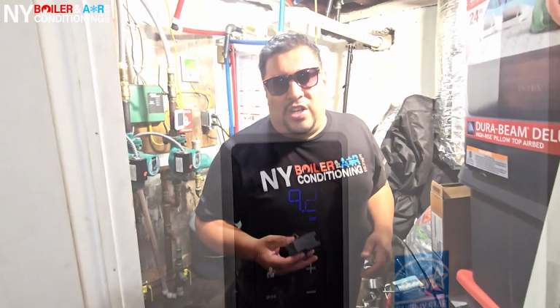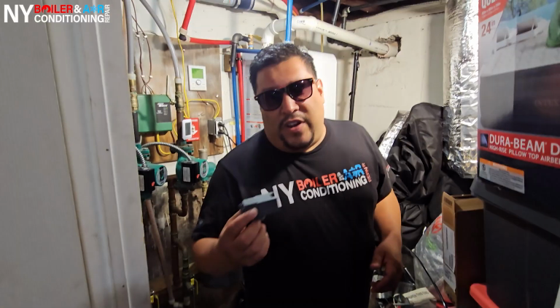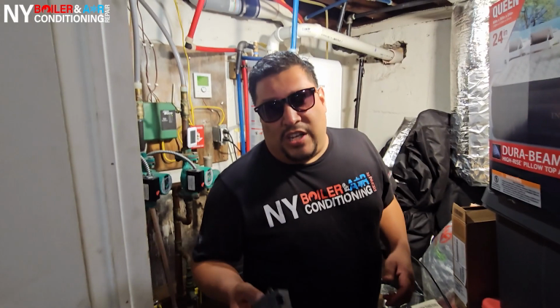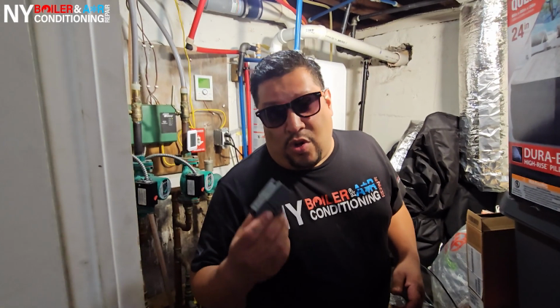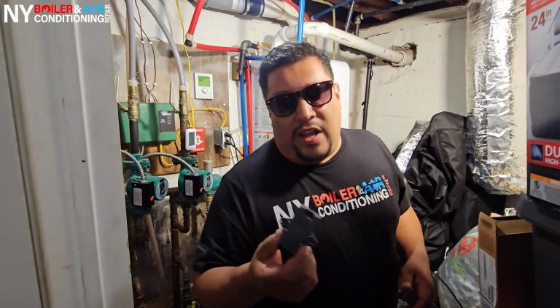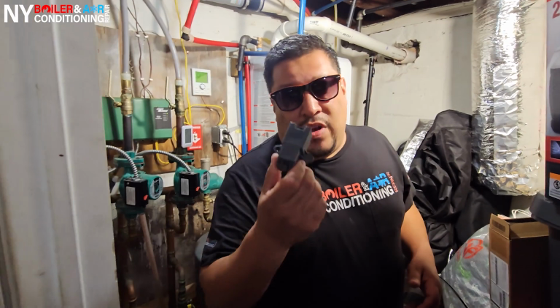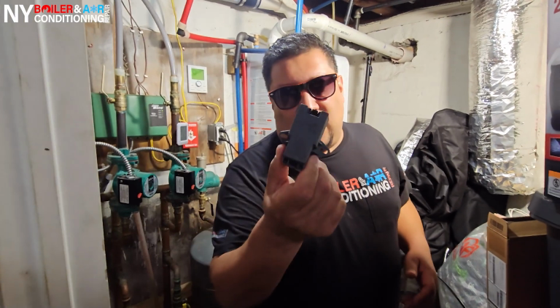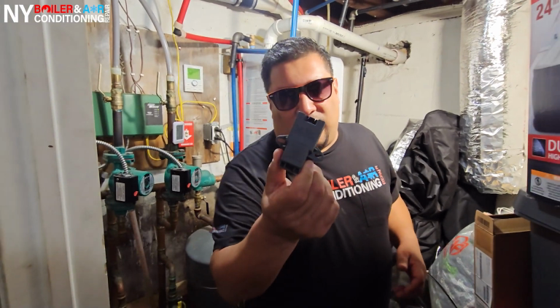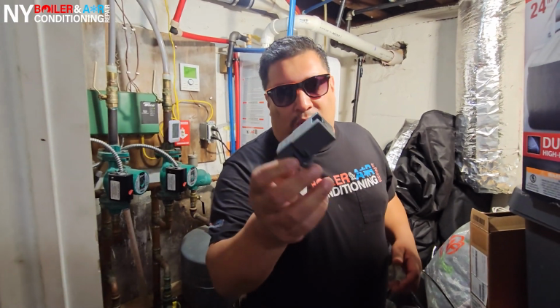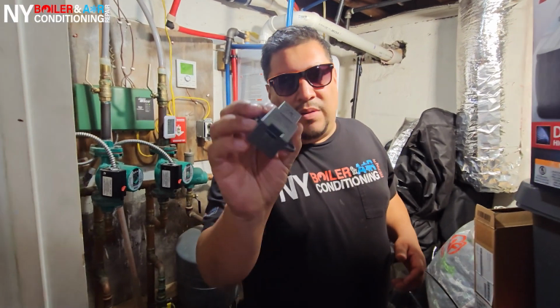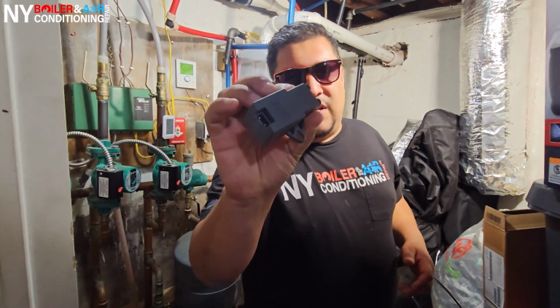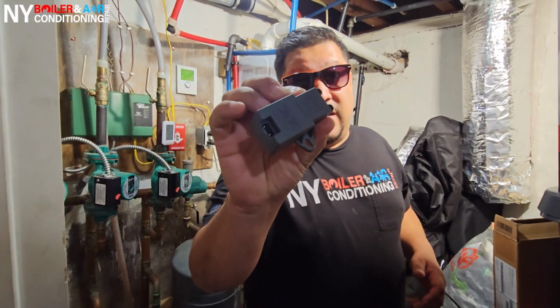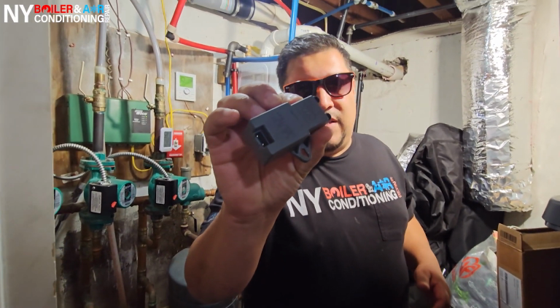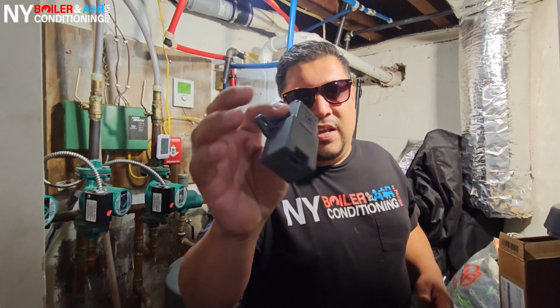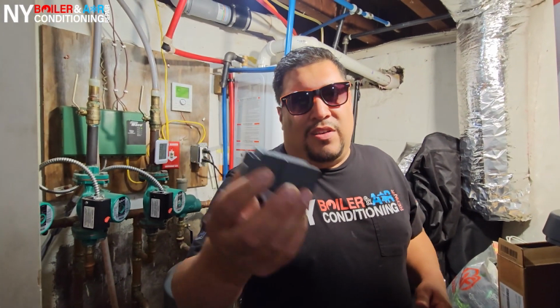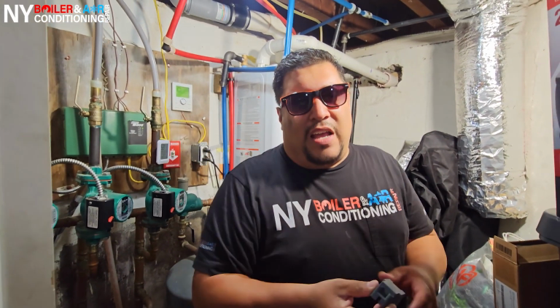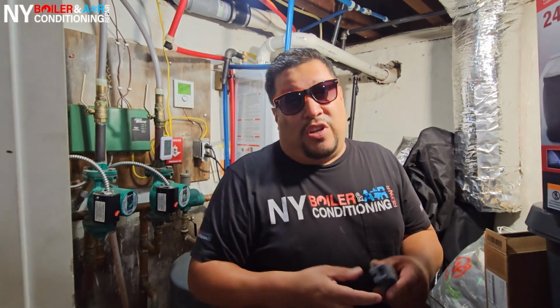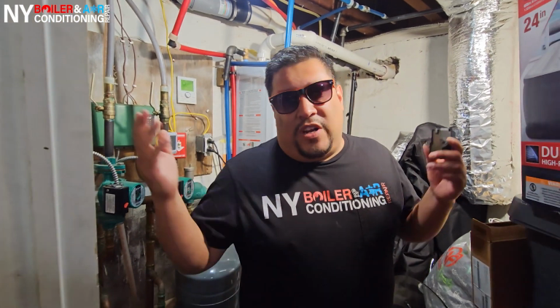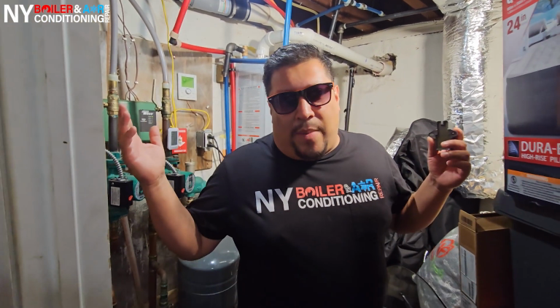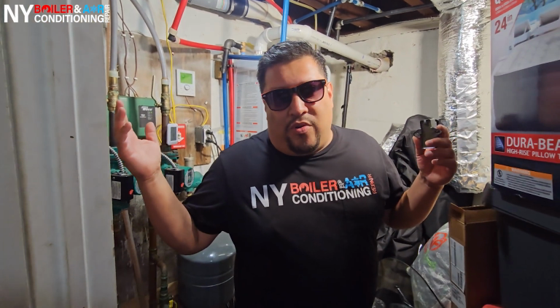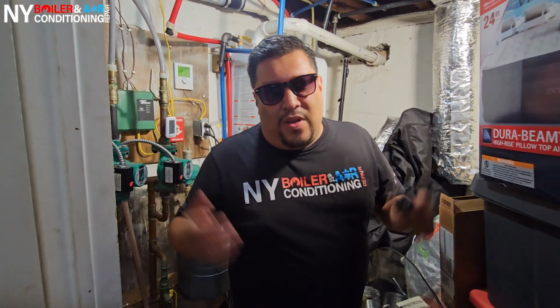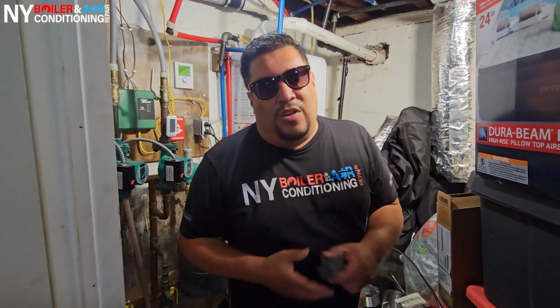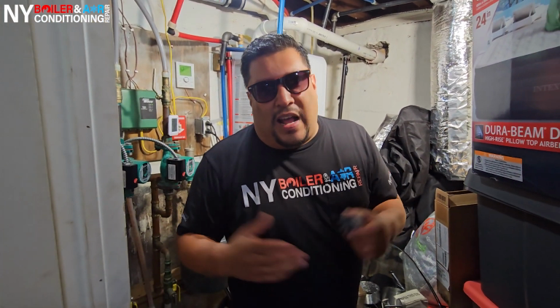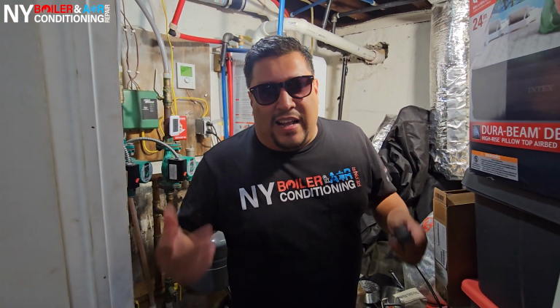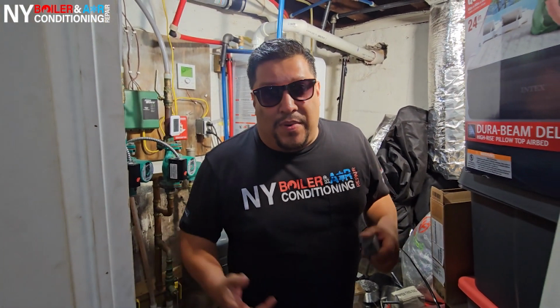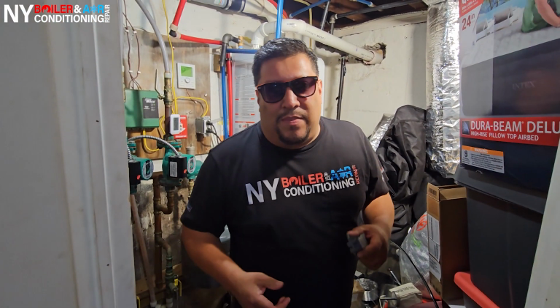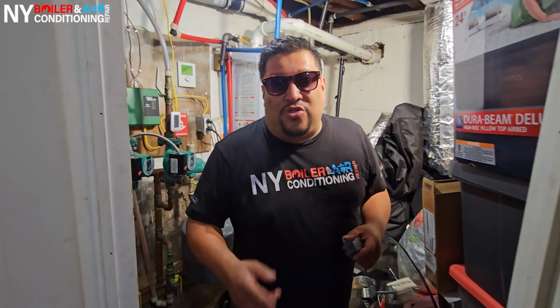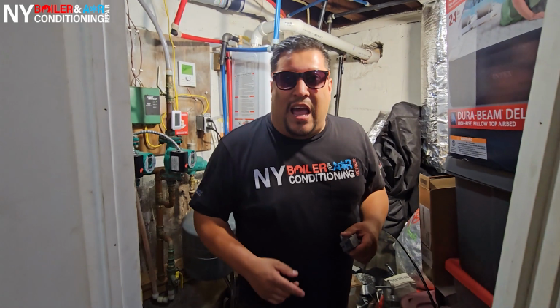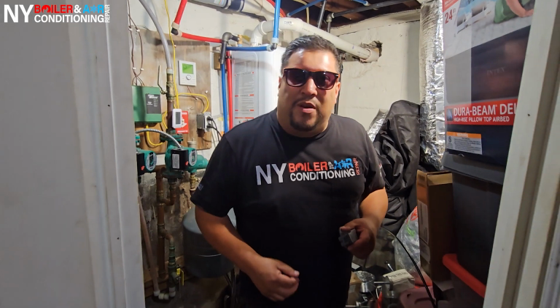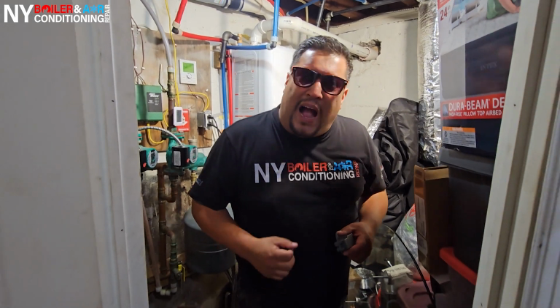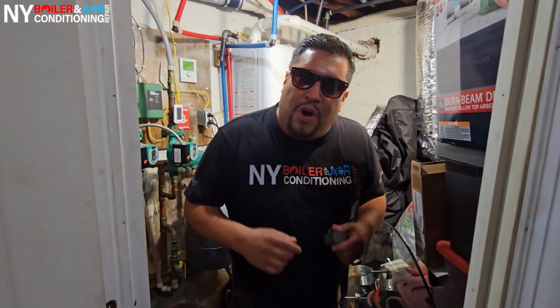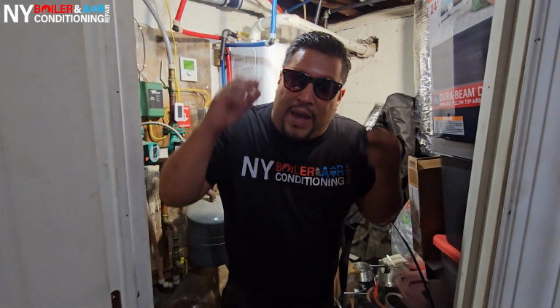We just finished installing a new ignition transformer. It looks like this. We just finished wrapping it up. Now the next step is making sure they have some hot water, baby.